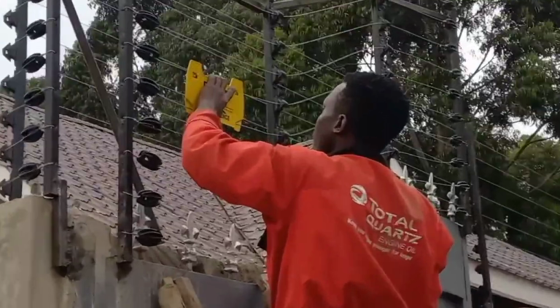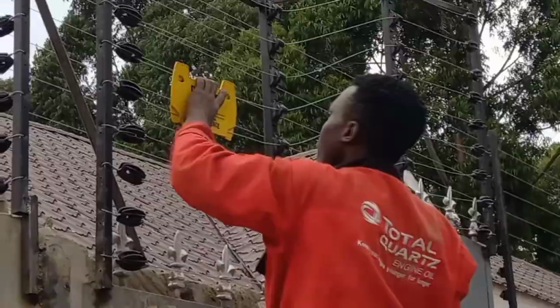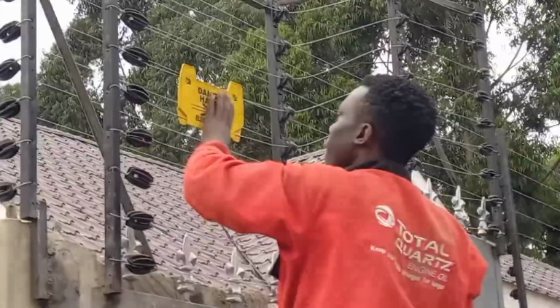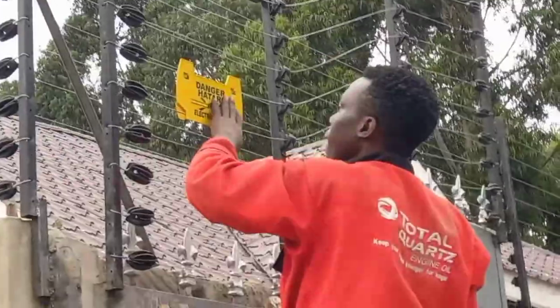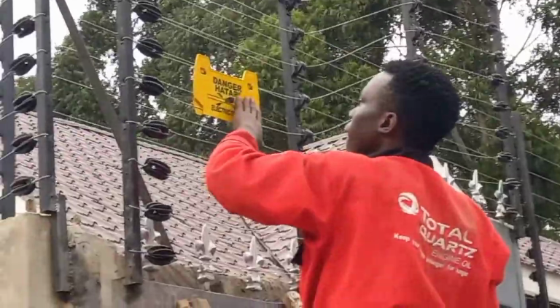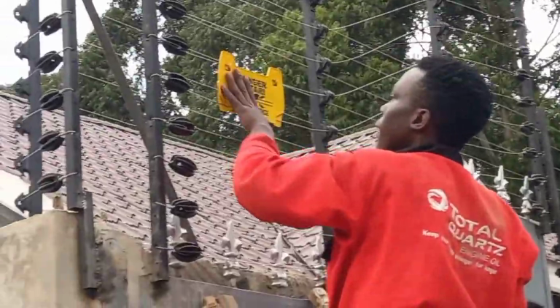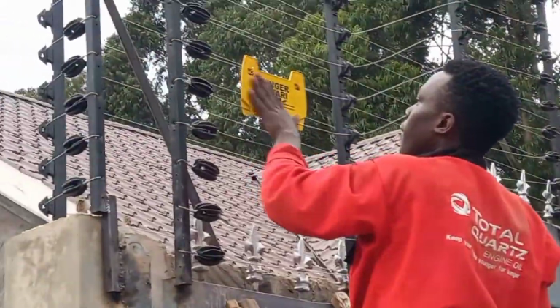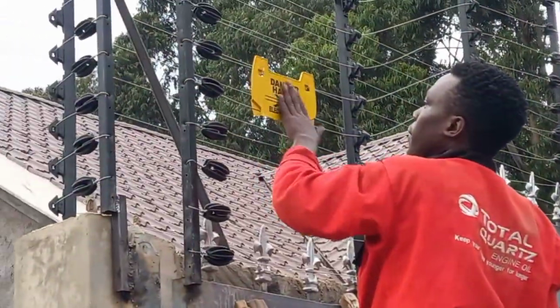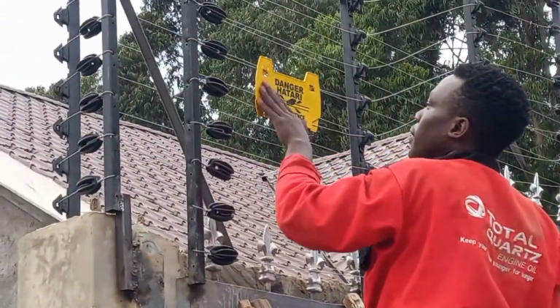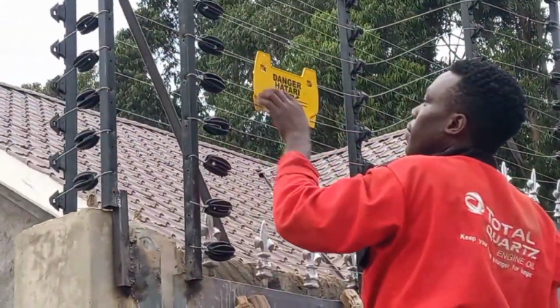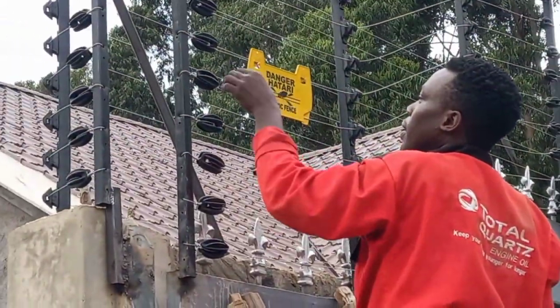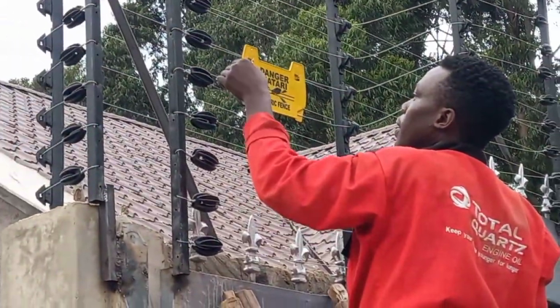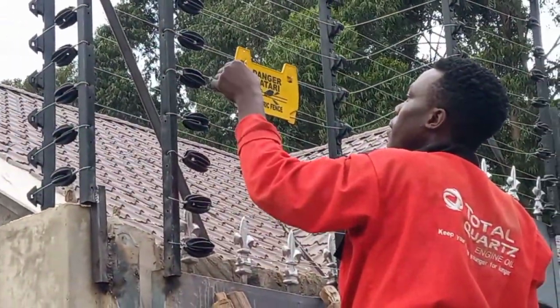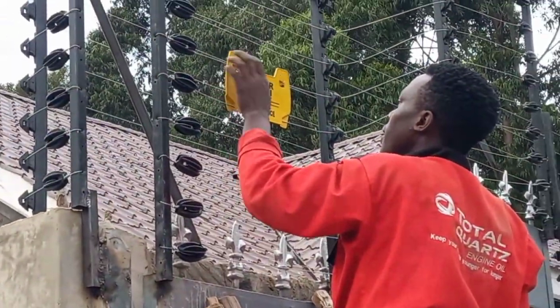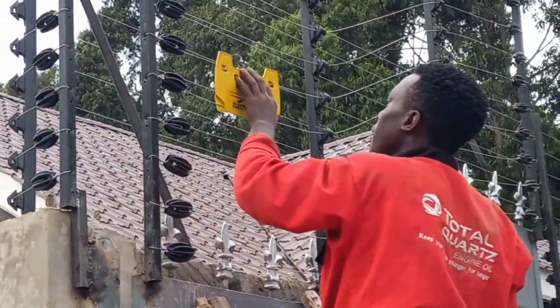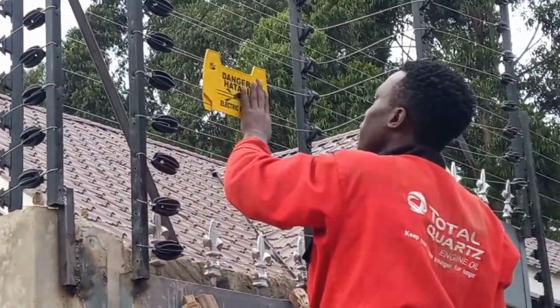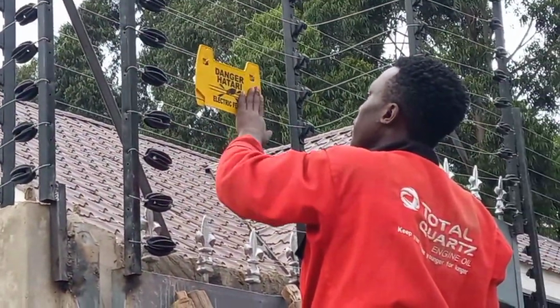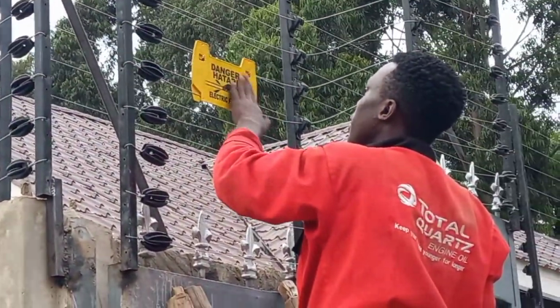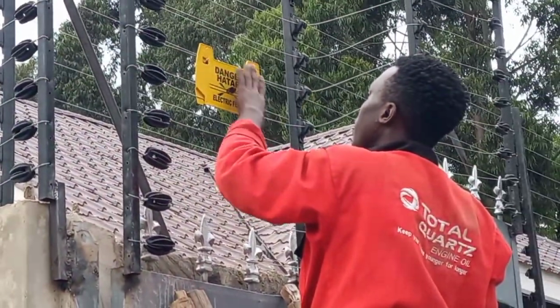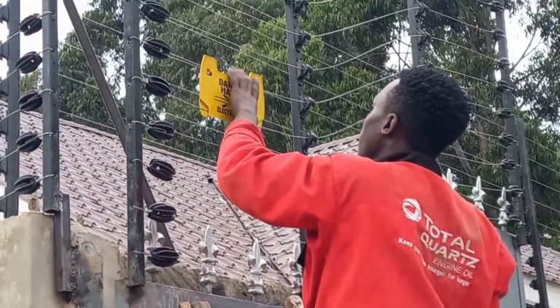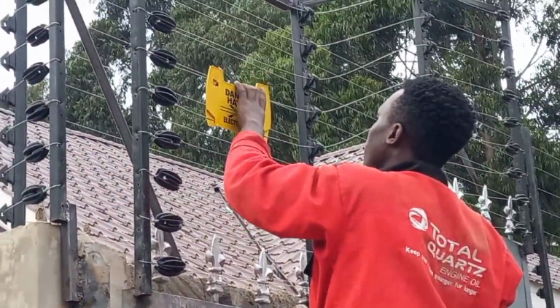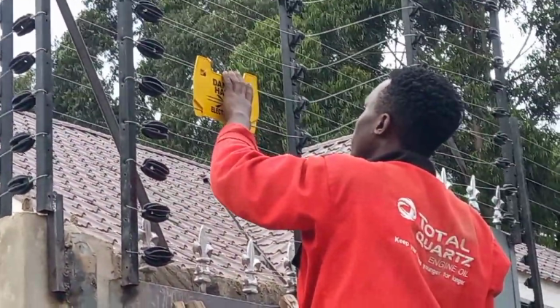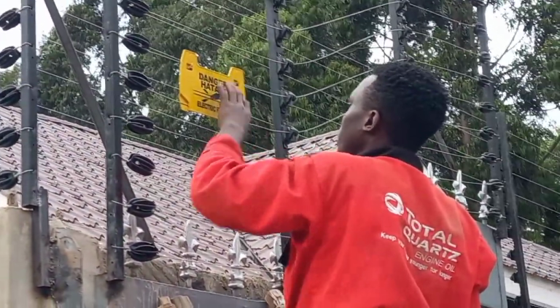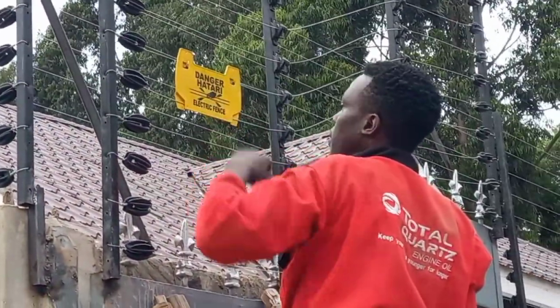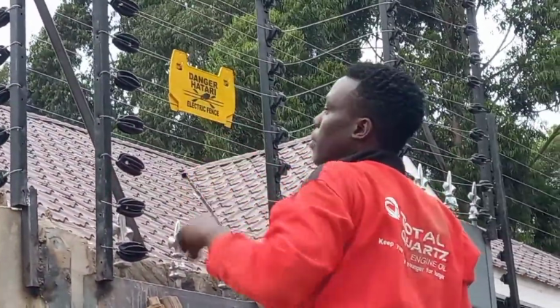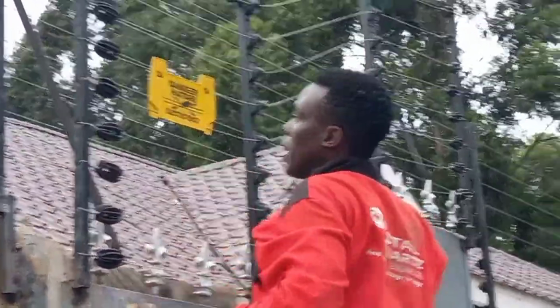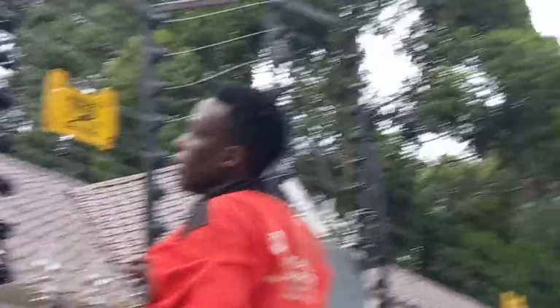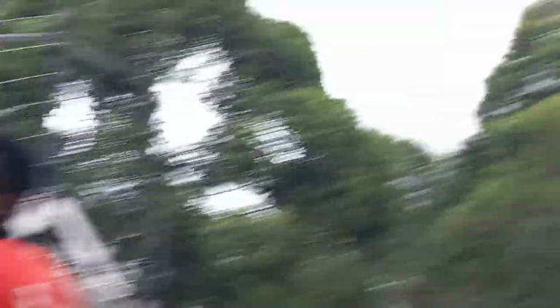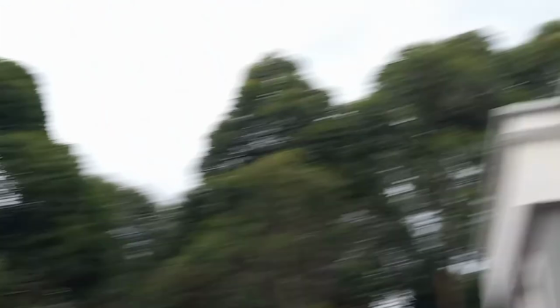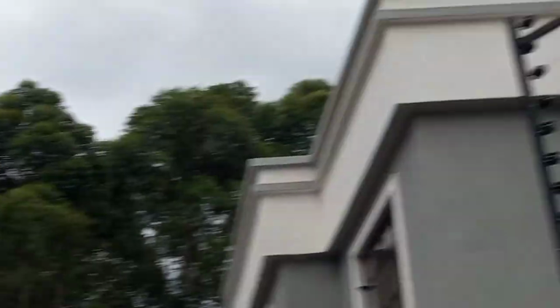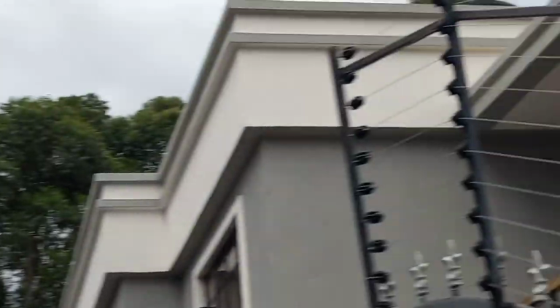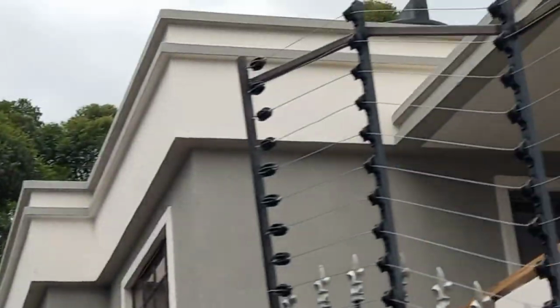Then we have to put warning signs for everybody to know that this is an electric fence wire.